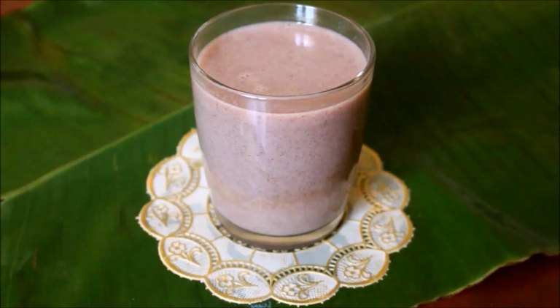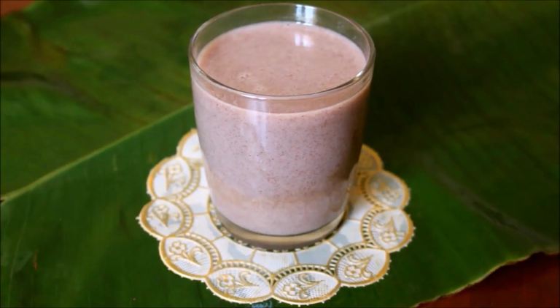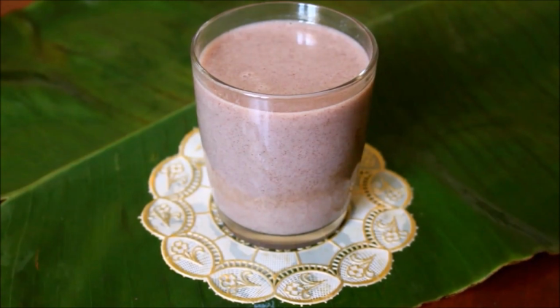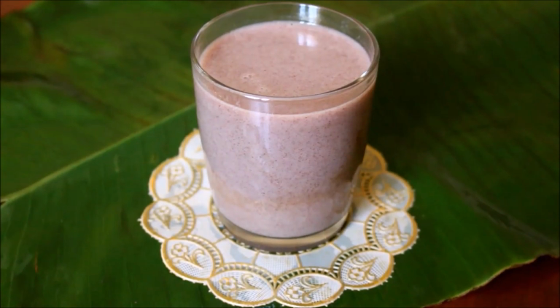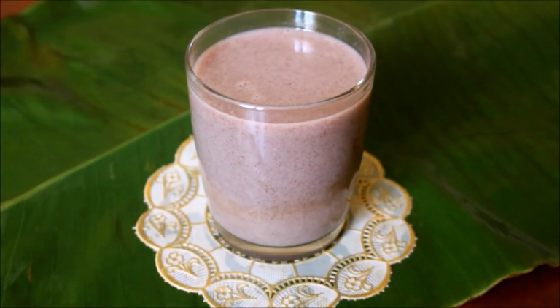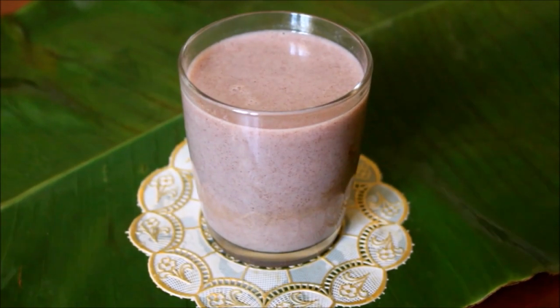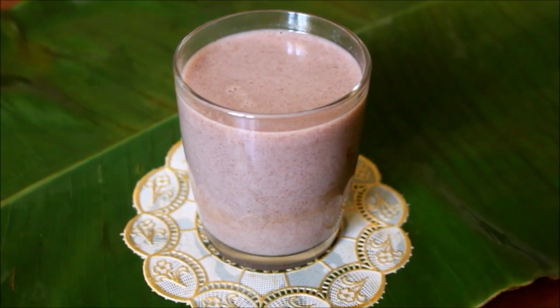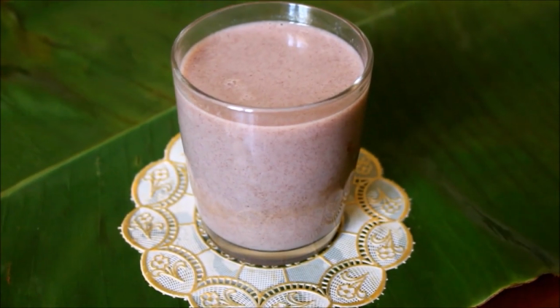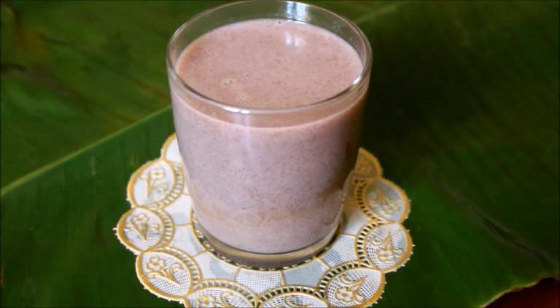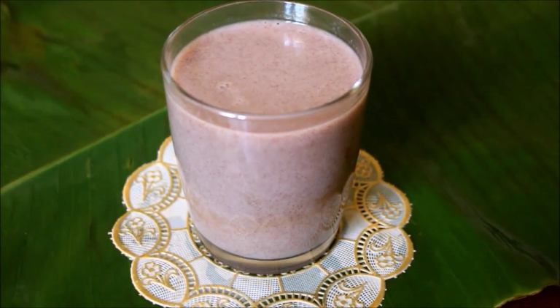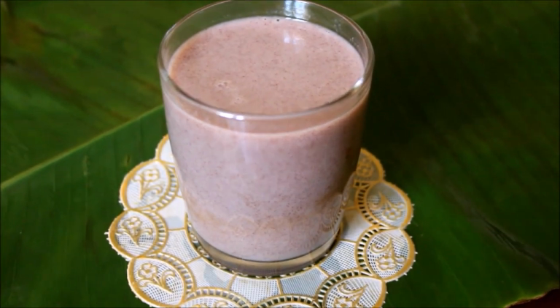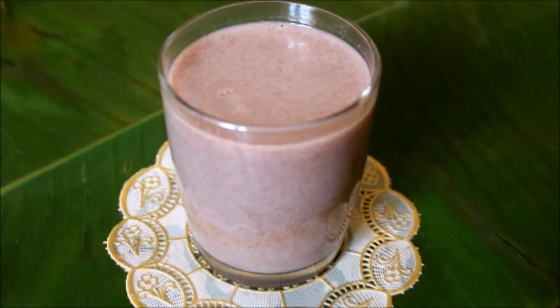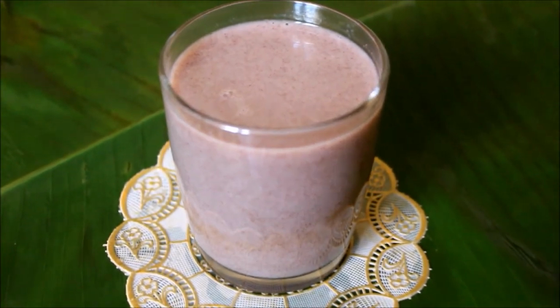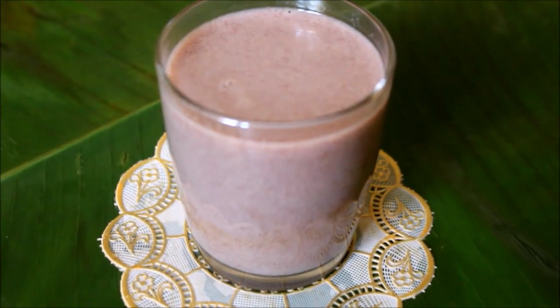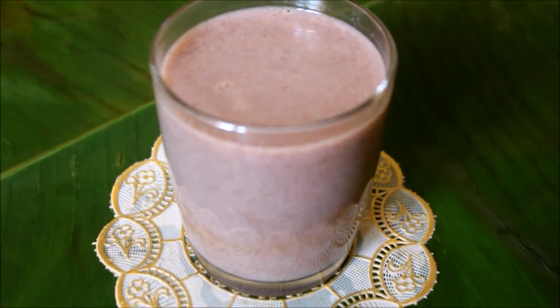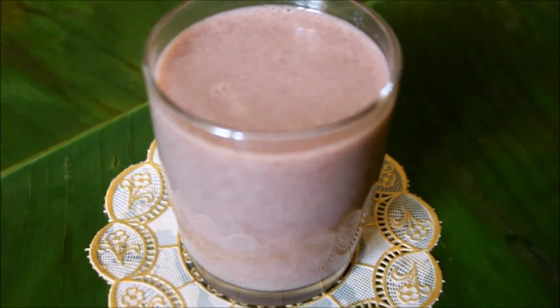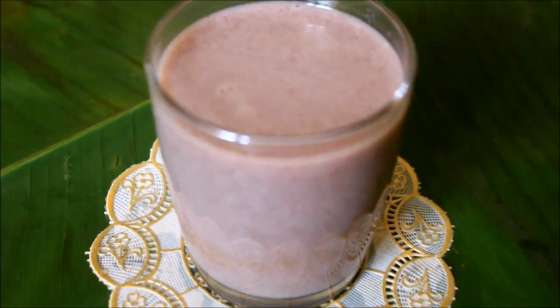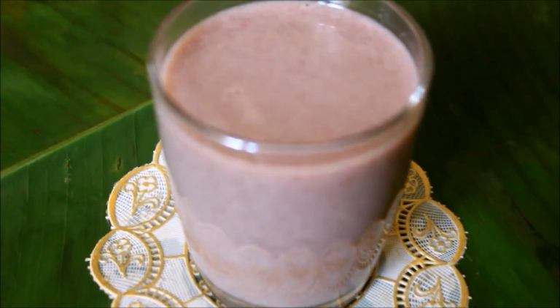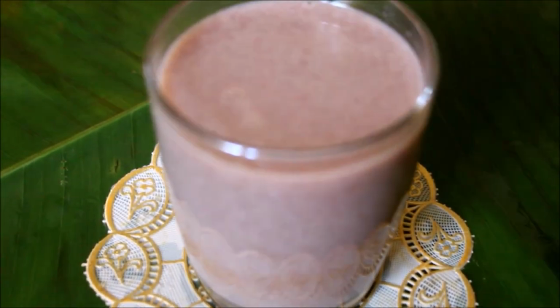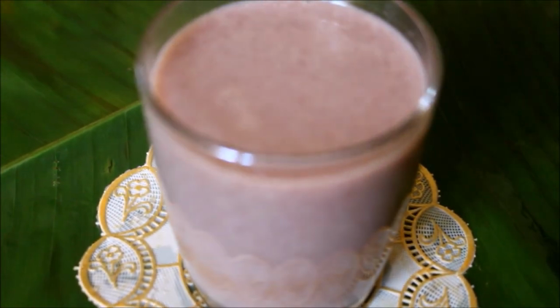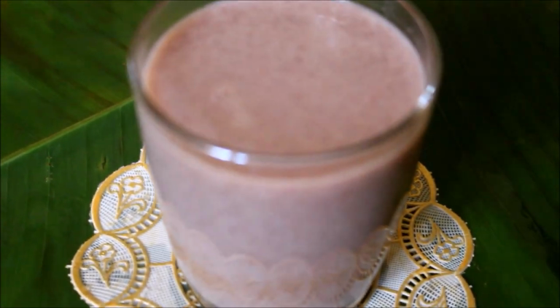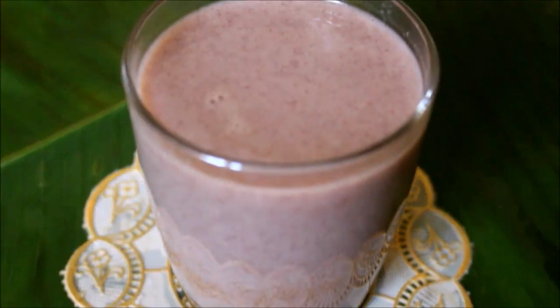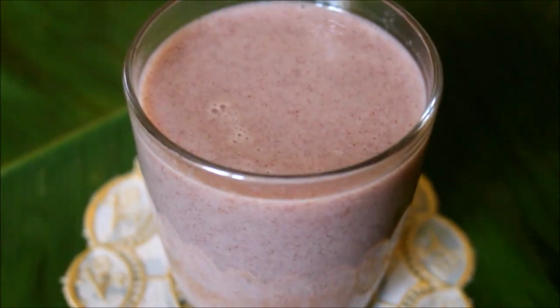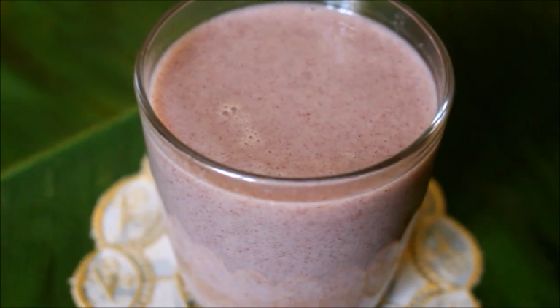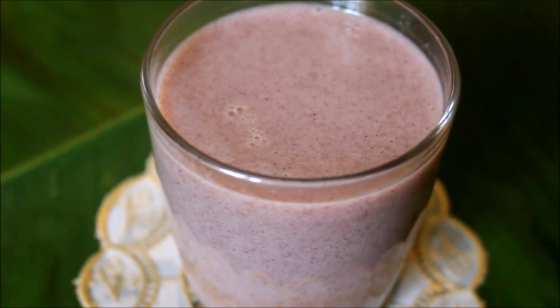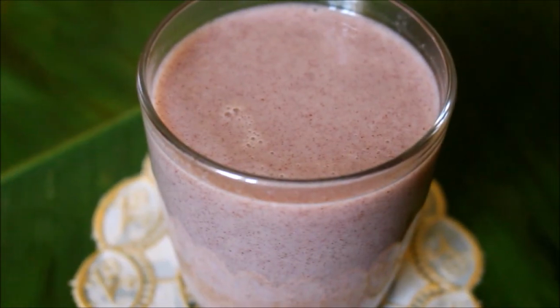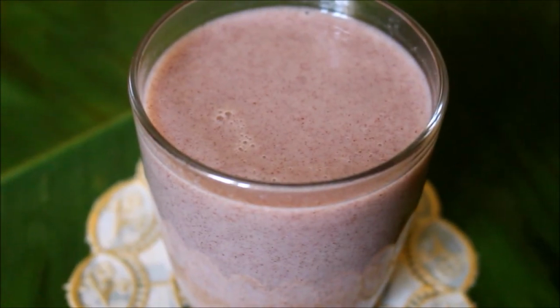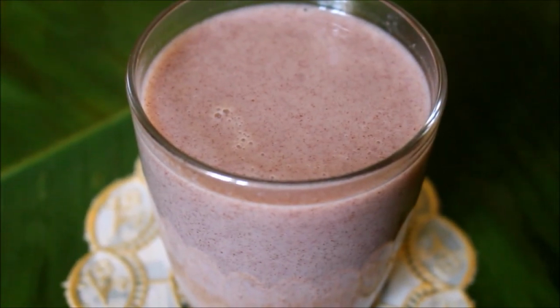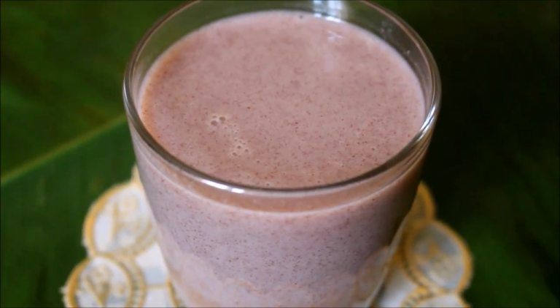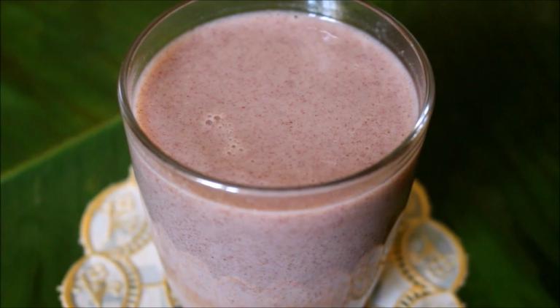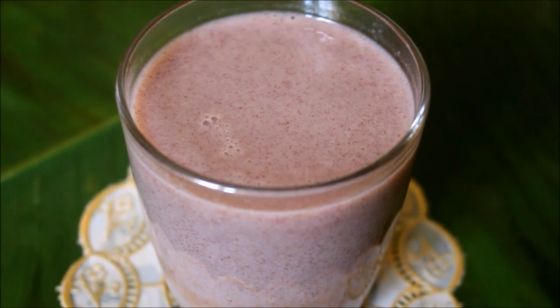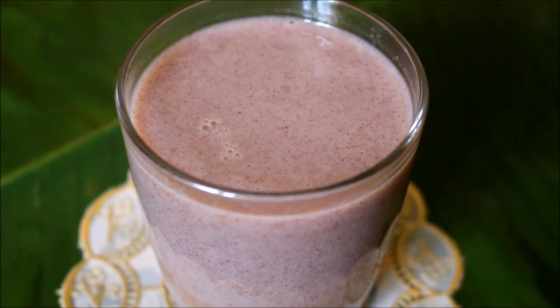Hi friends, welcome to Vidya's cooking channel. I'm going to be showing you a very simple finger millet porridge.